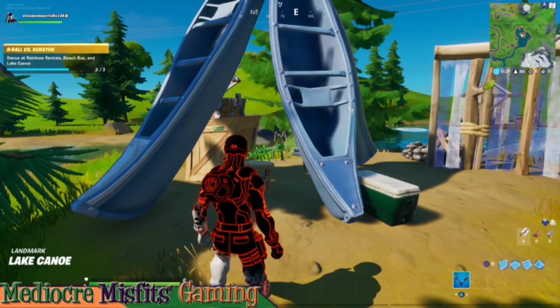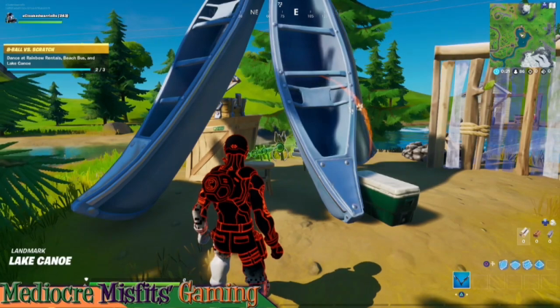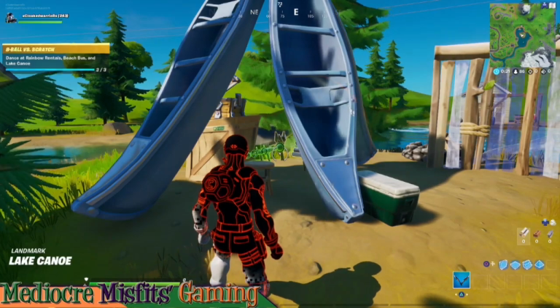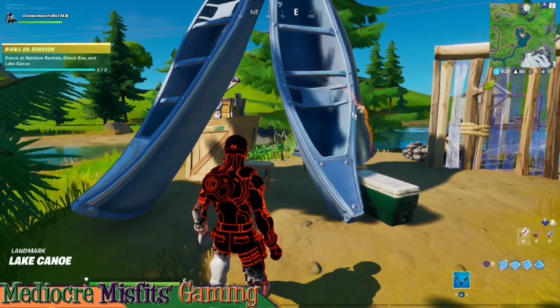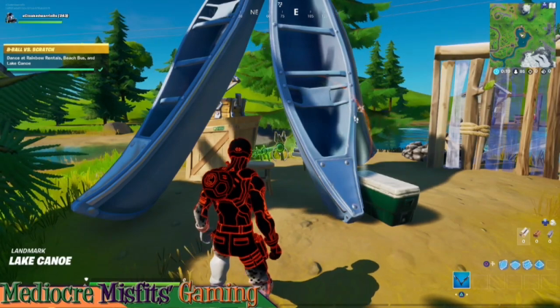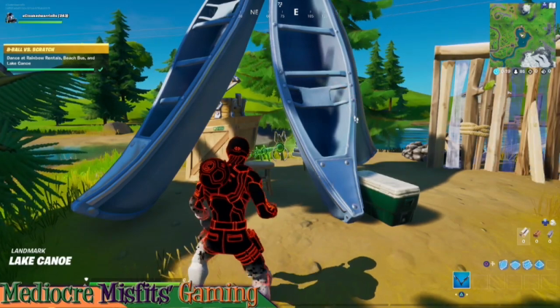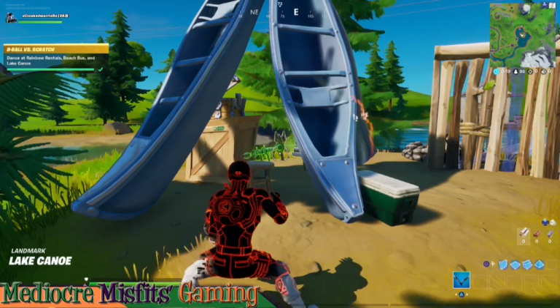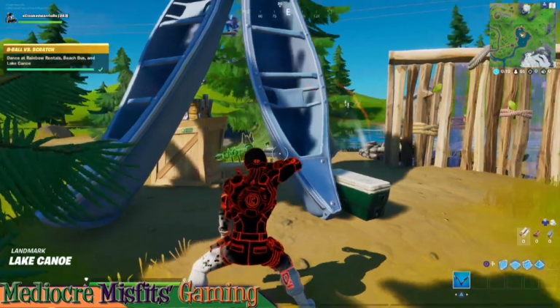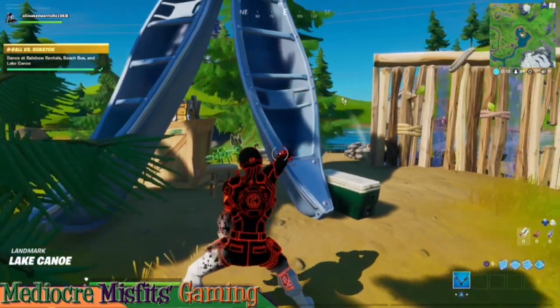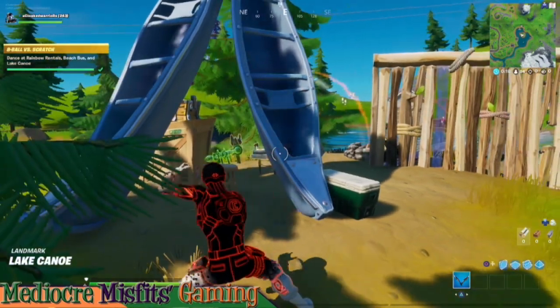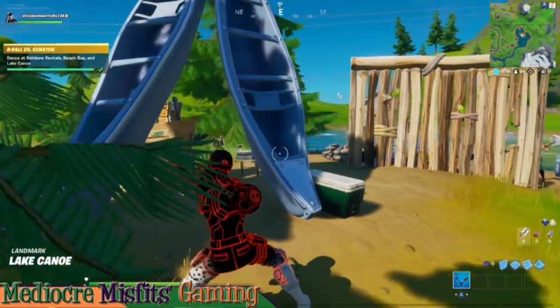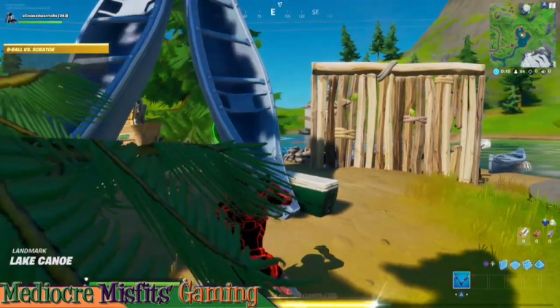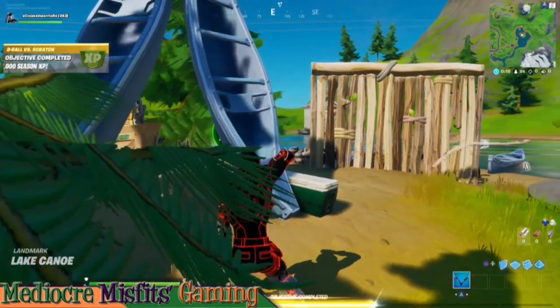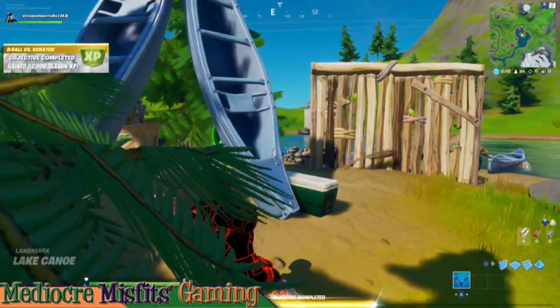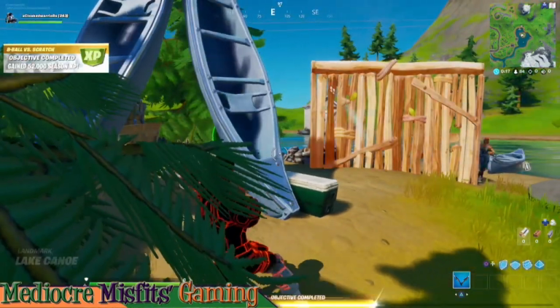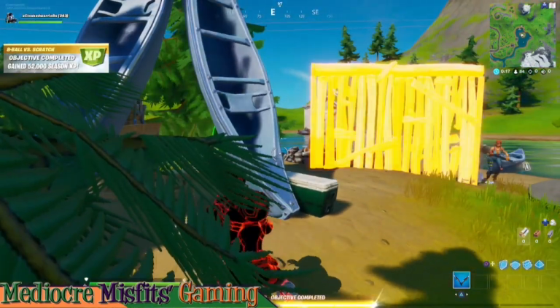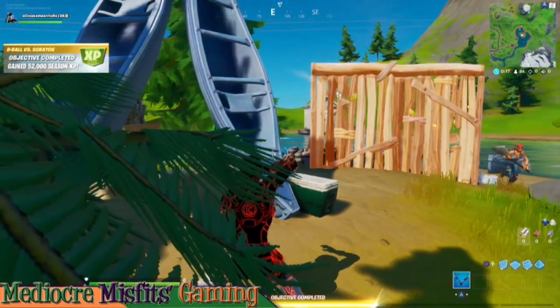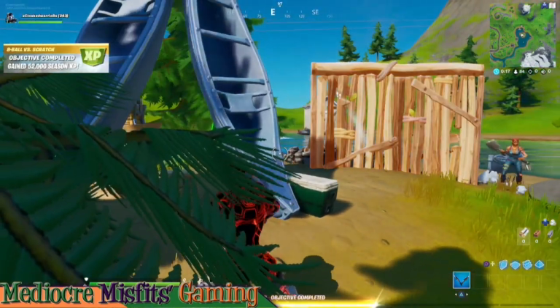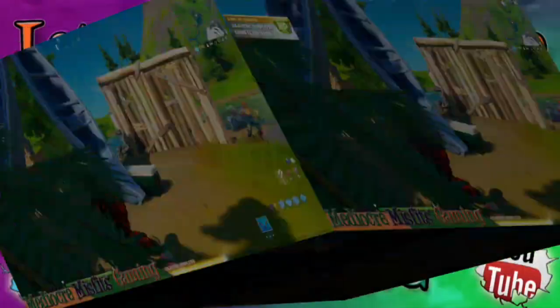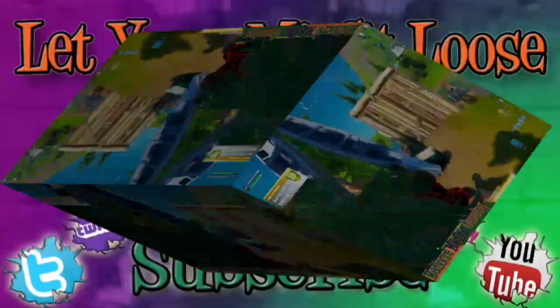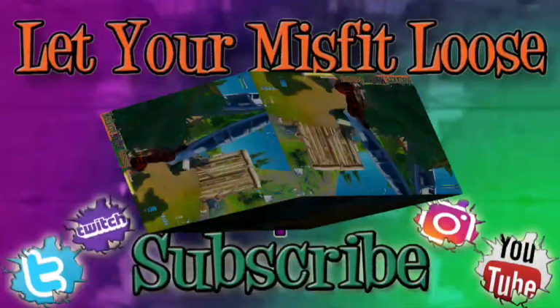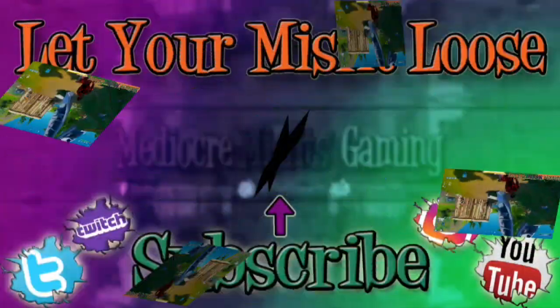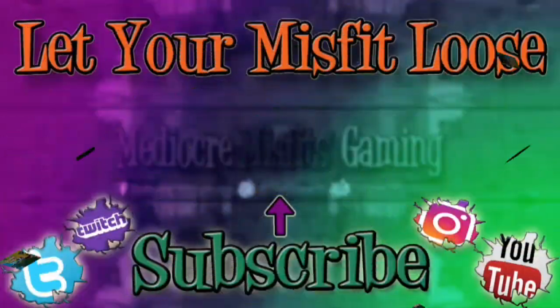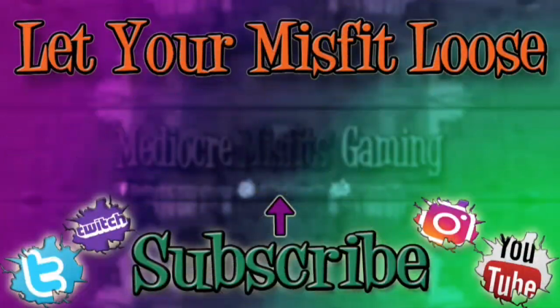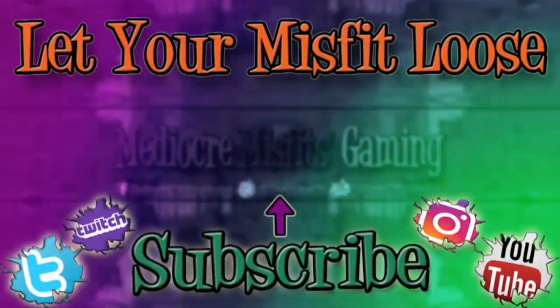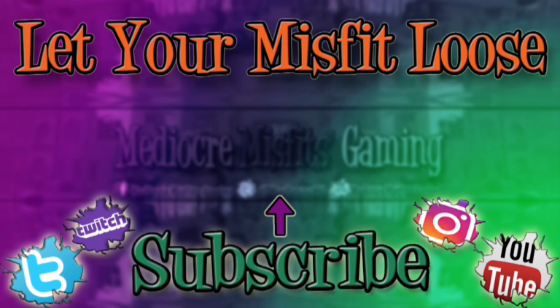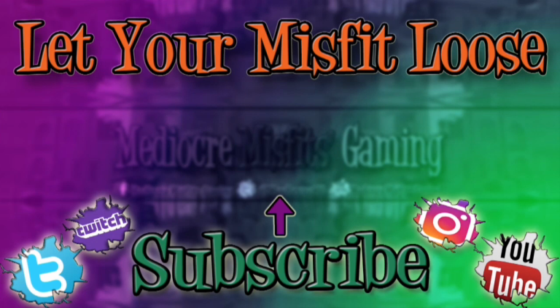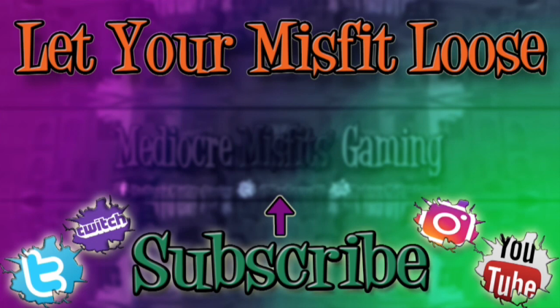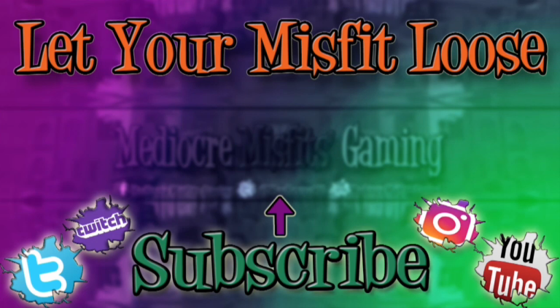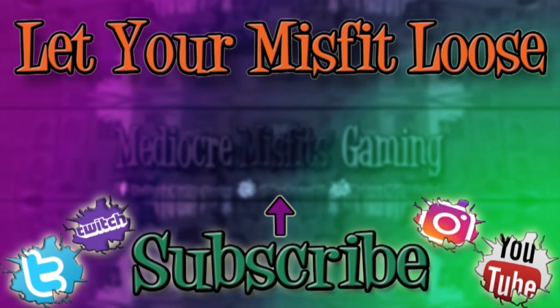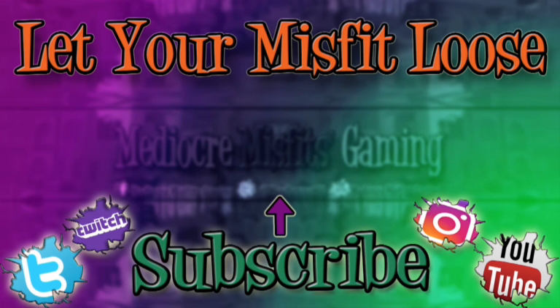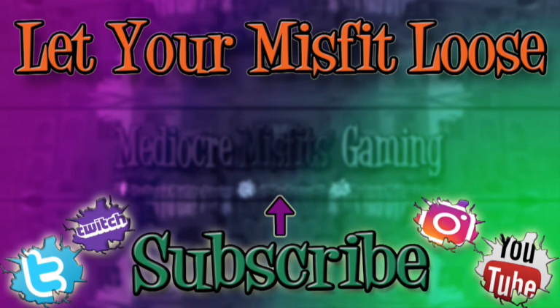We hope our video helps you out. We hope you have a wonderful day — as always, goodbye!